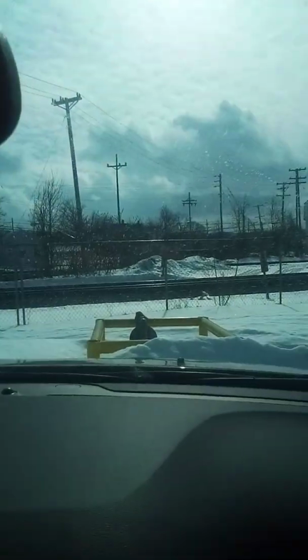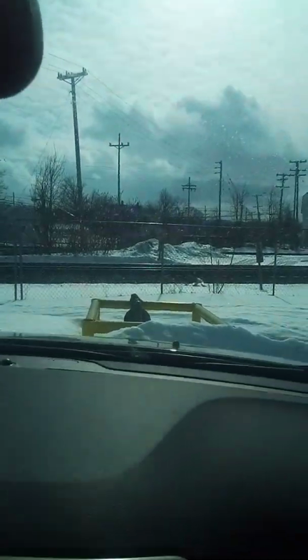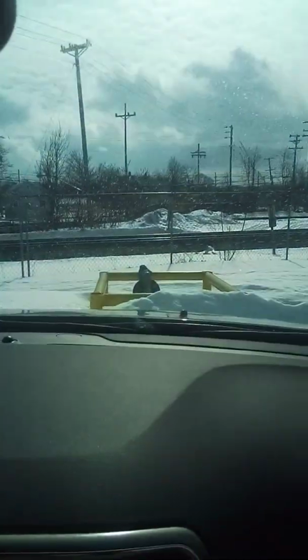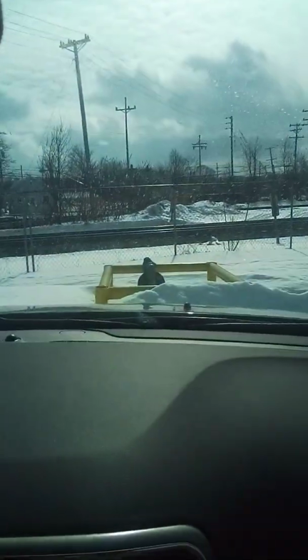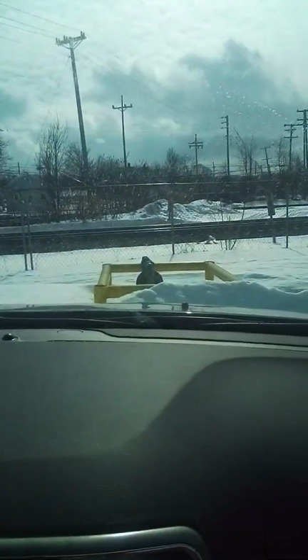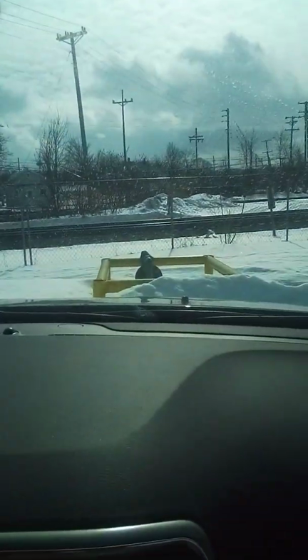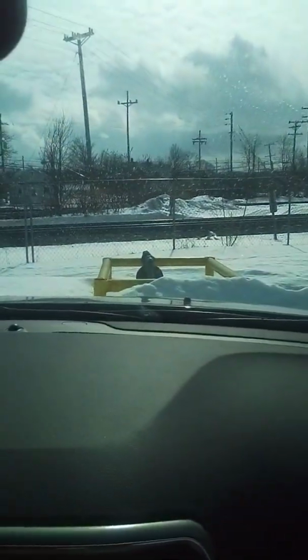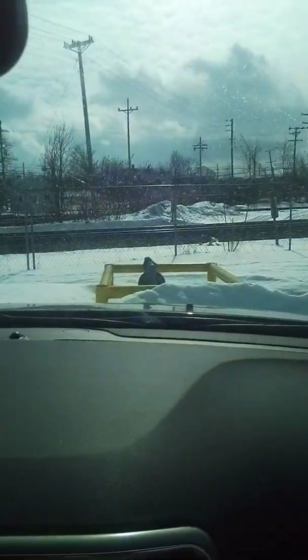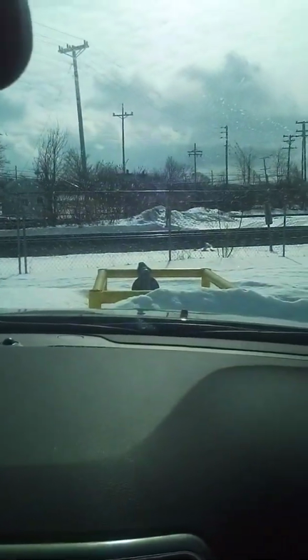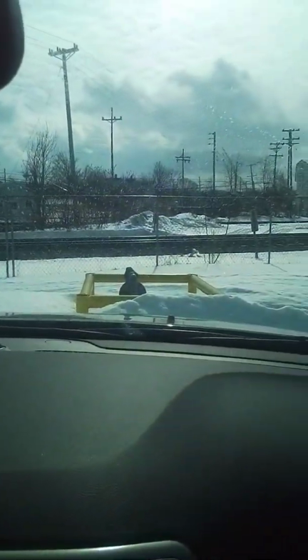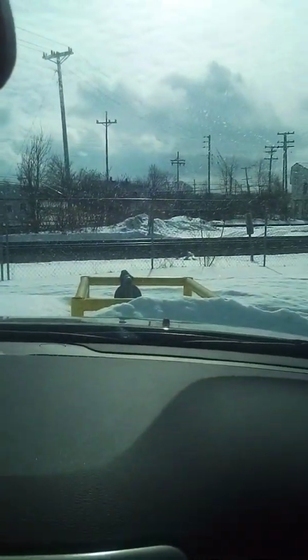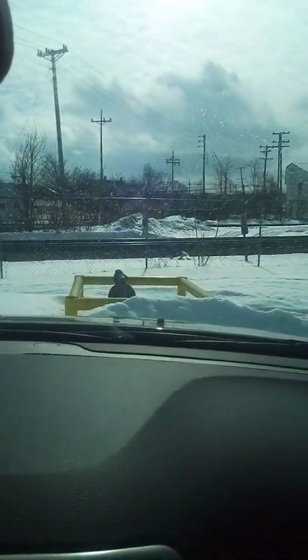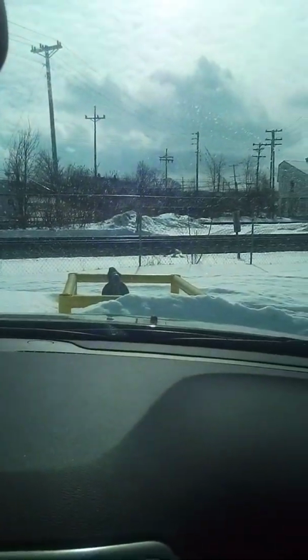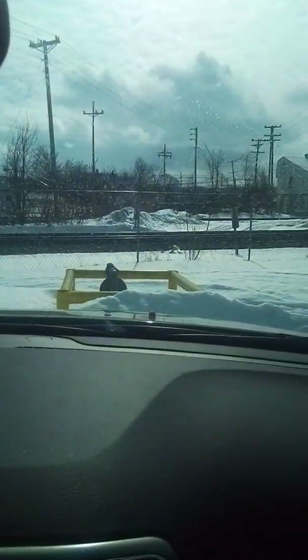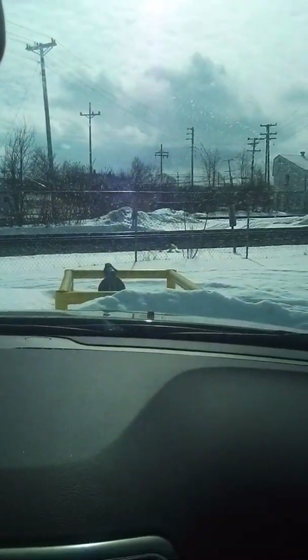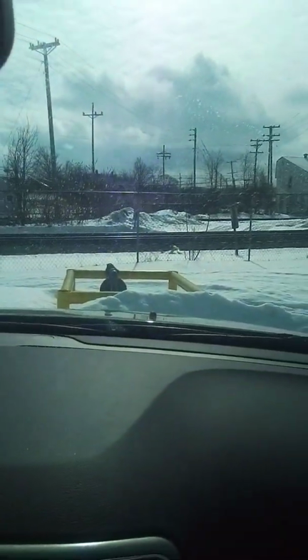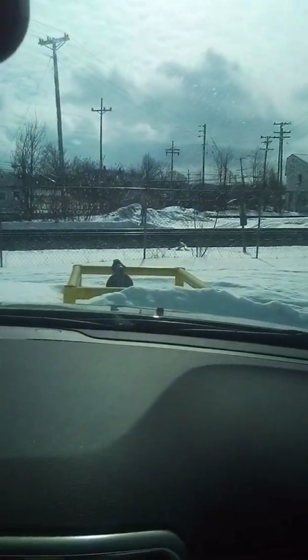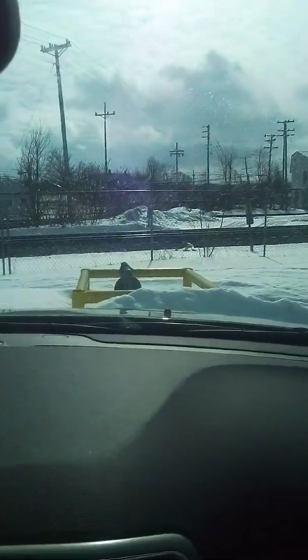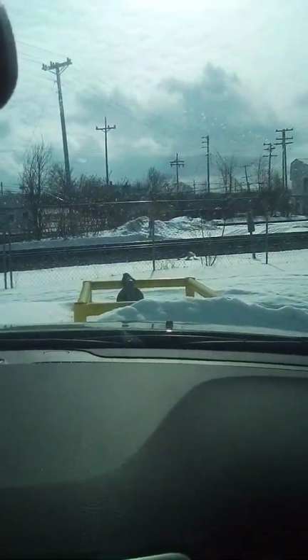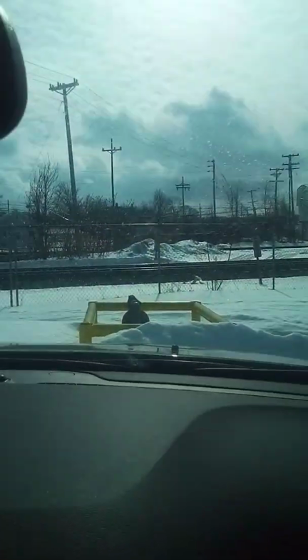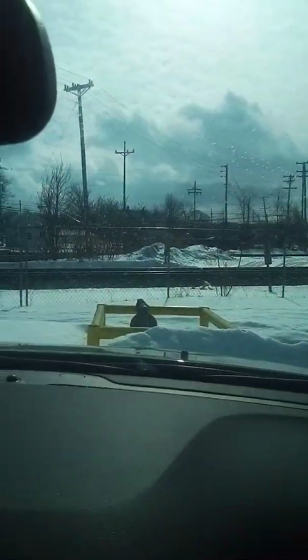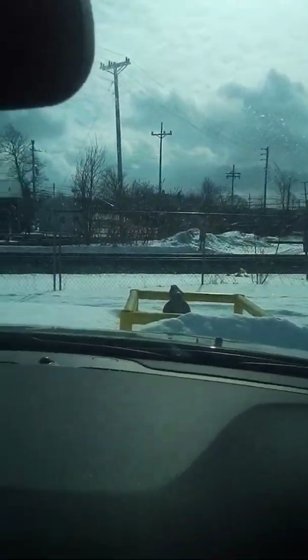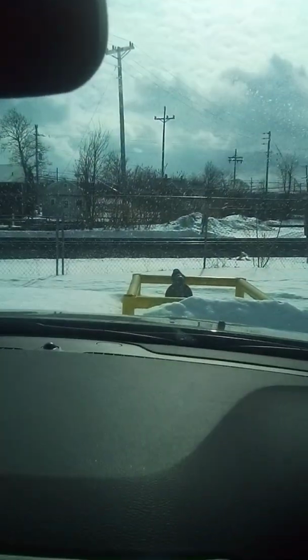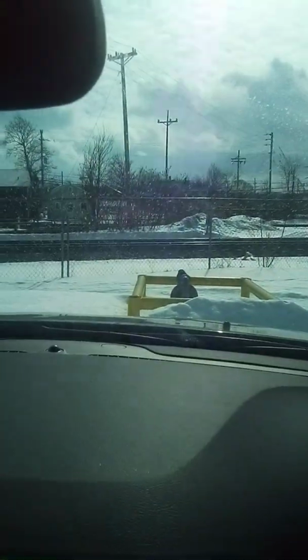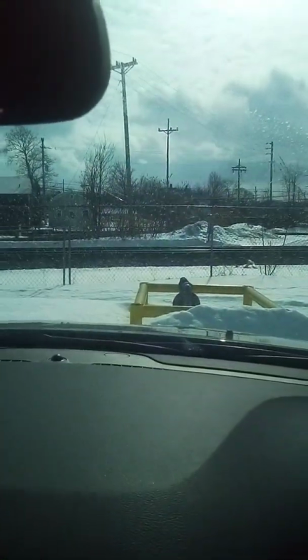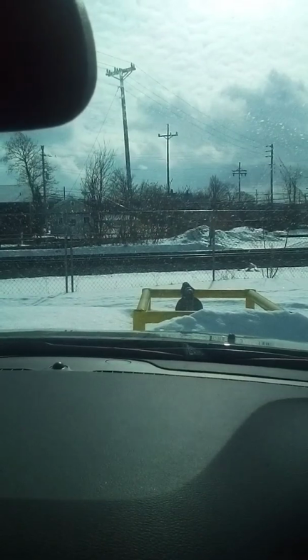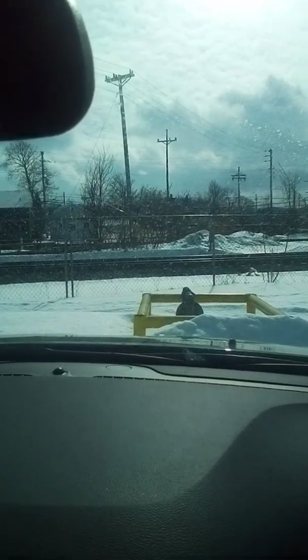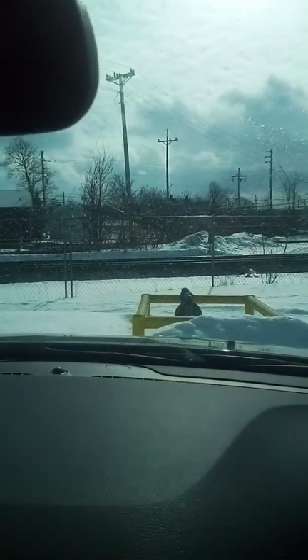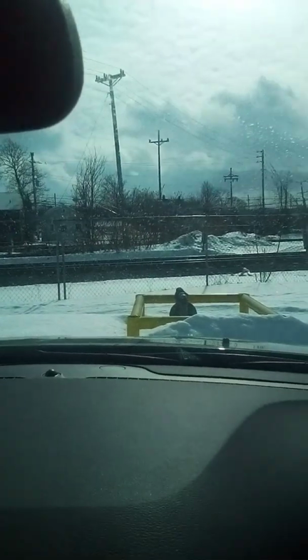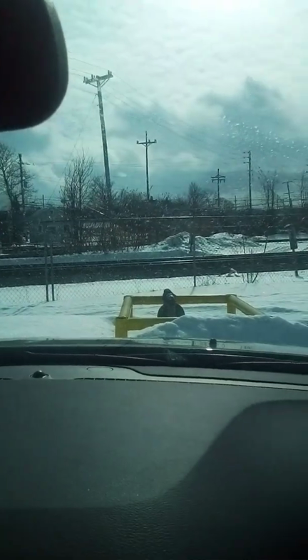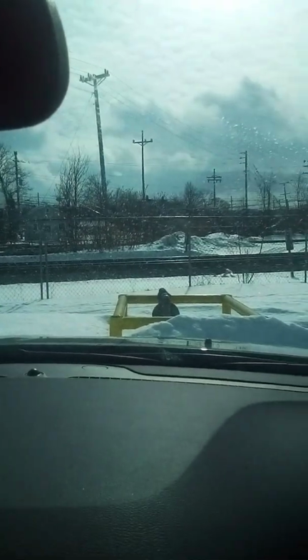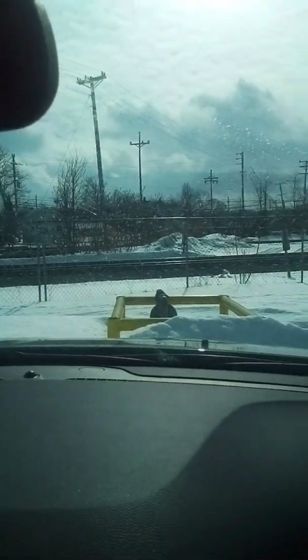Welcome back to the Train Expert channel. Got a train — let's check it out.